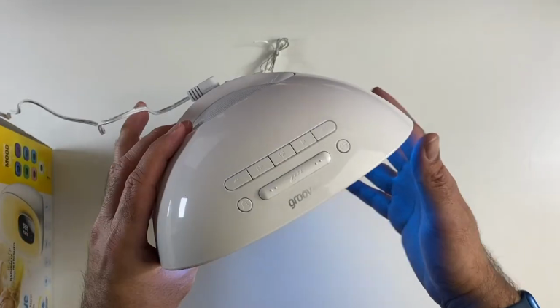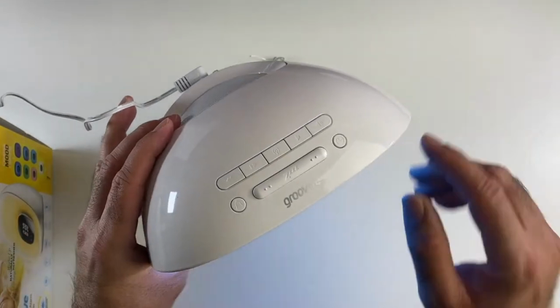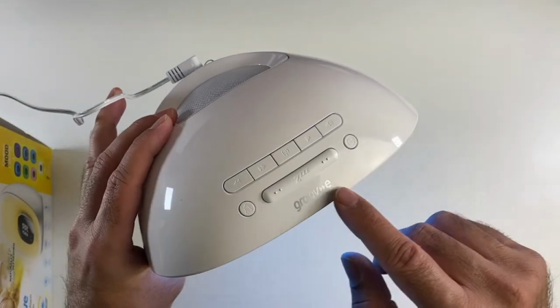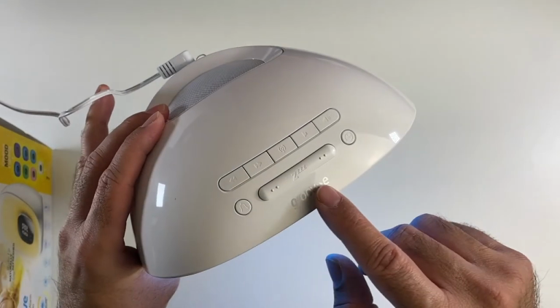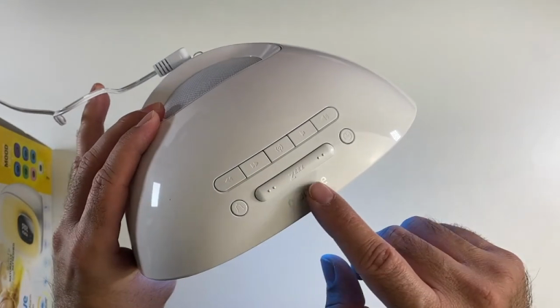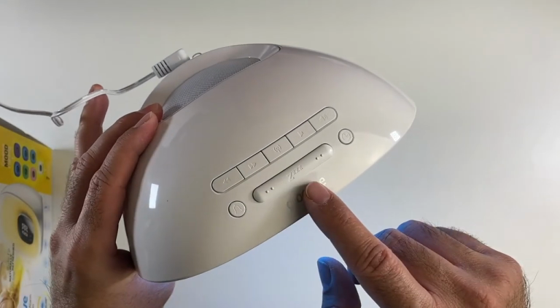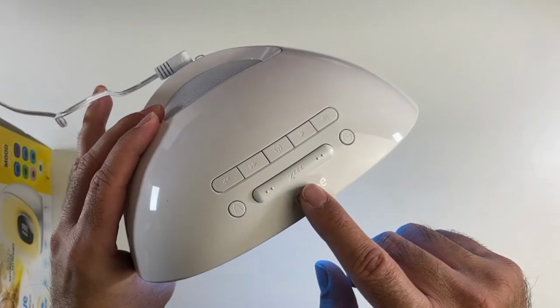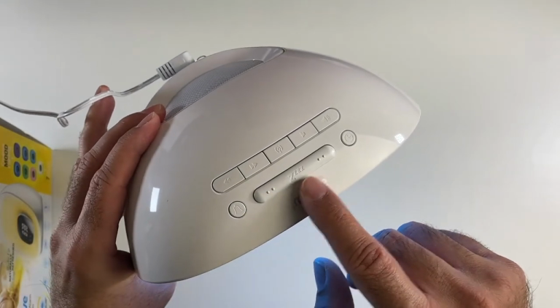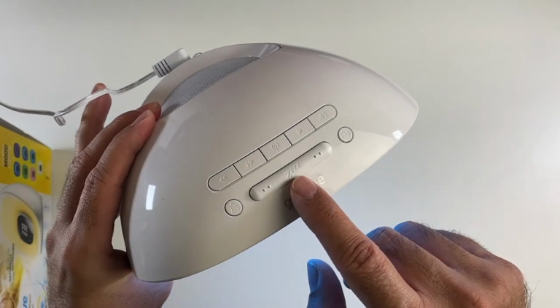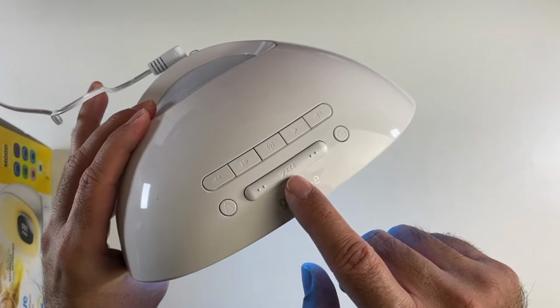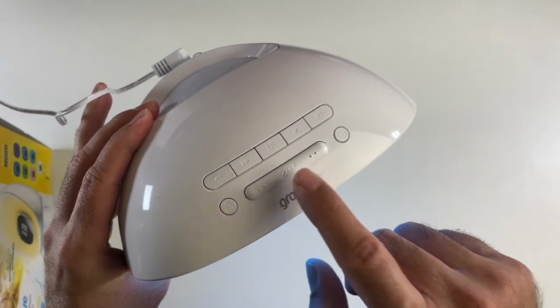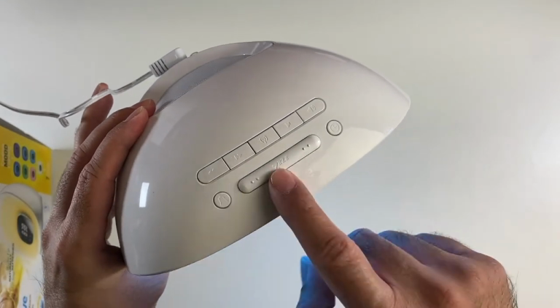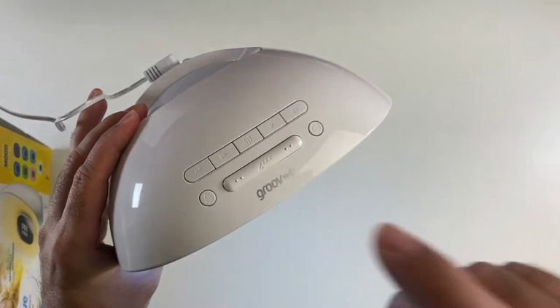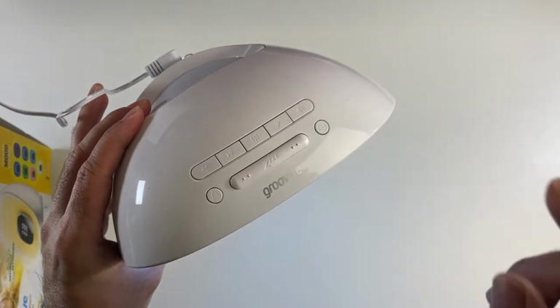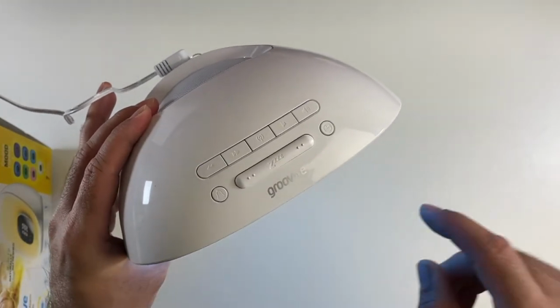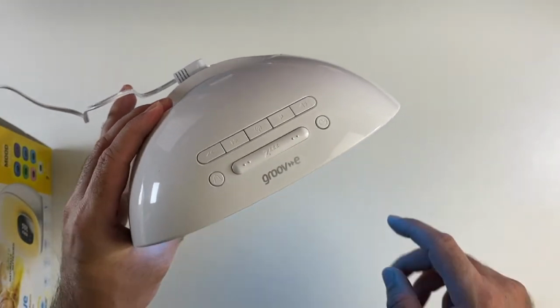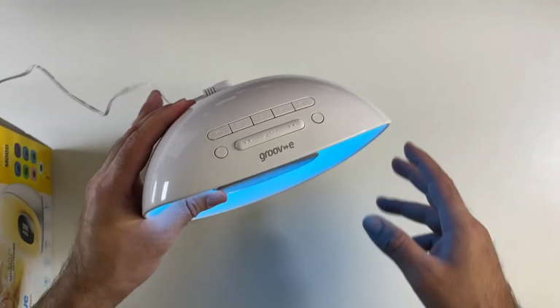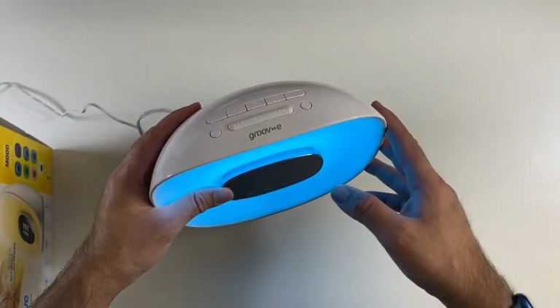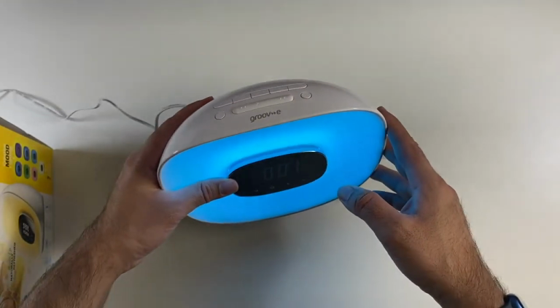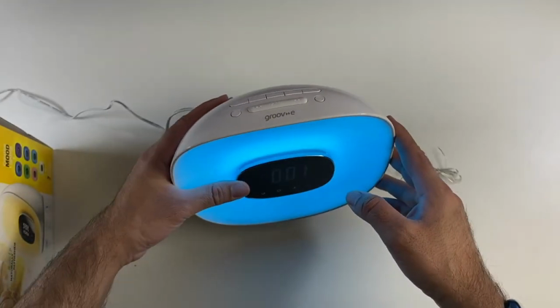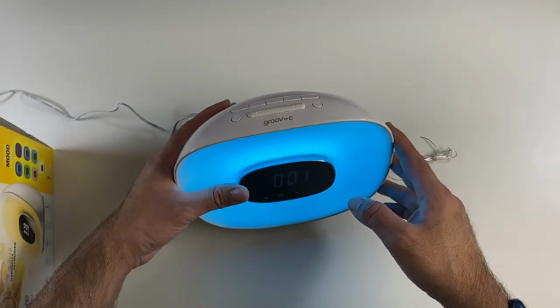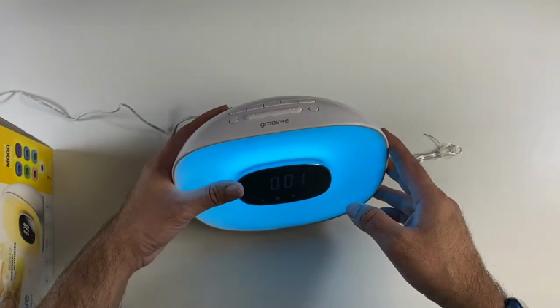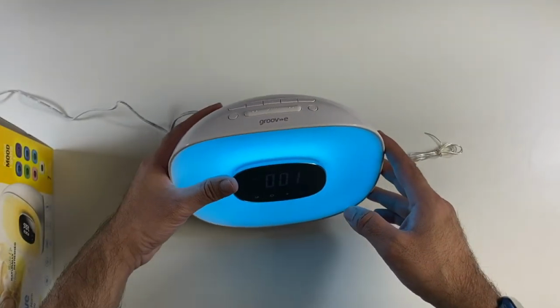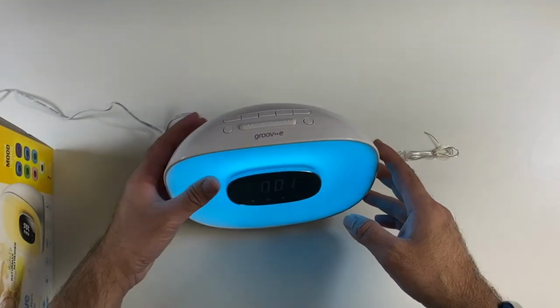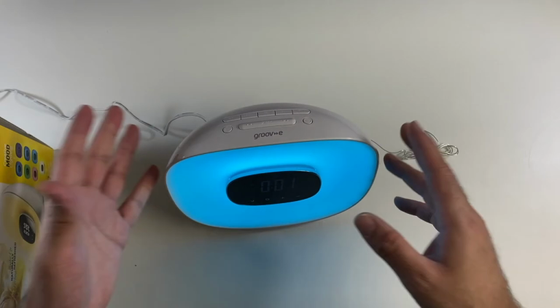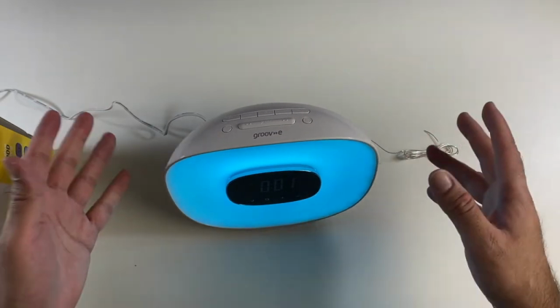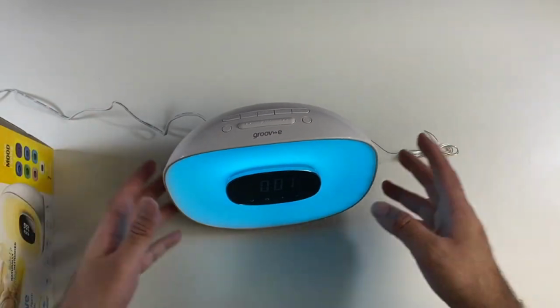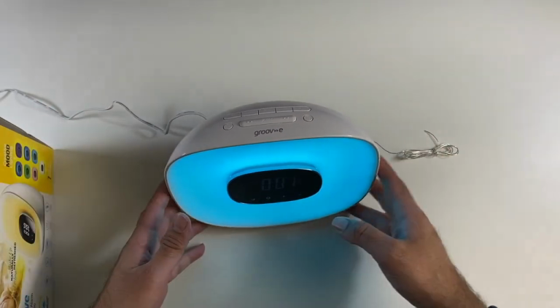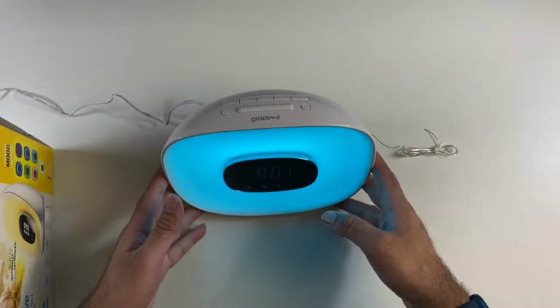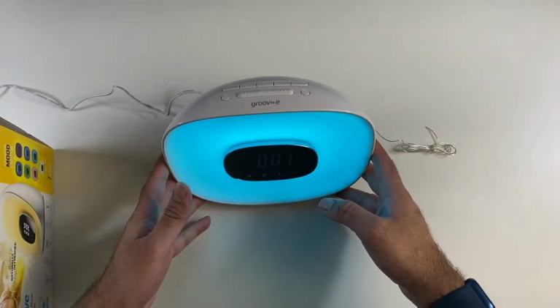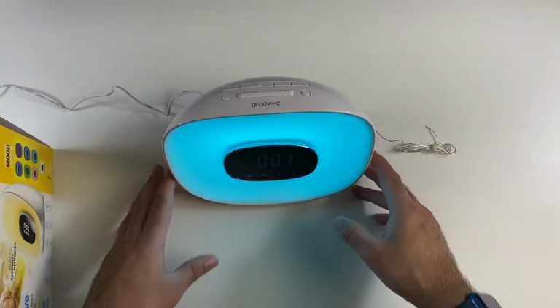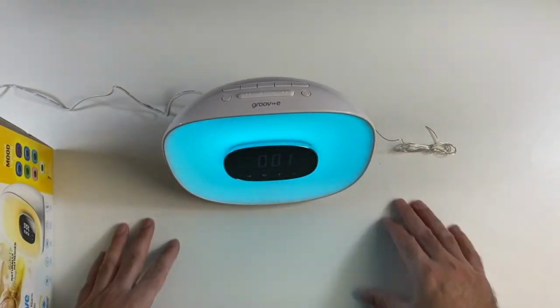And there's a nice big snooze button in the middle which you can just press as soon as that wakes you up in the morning.